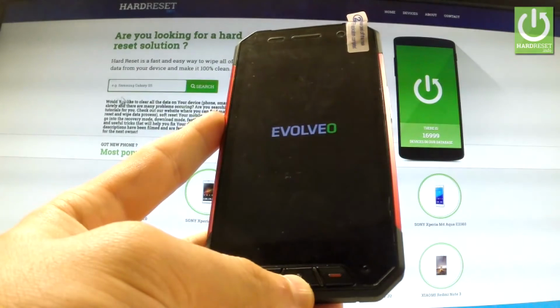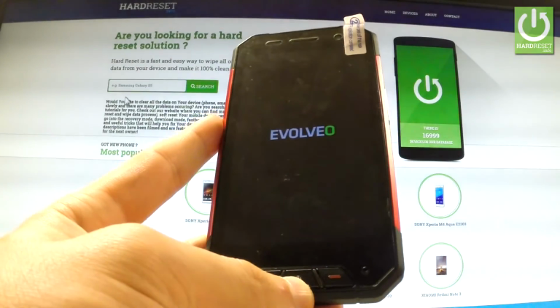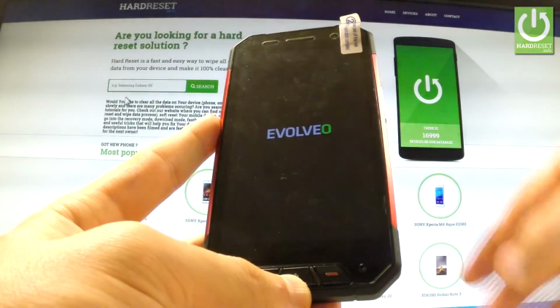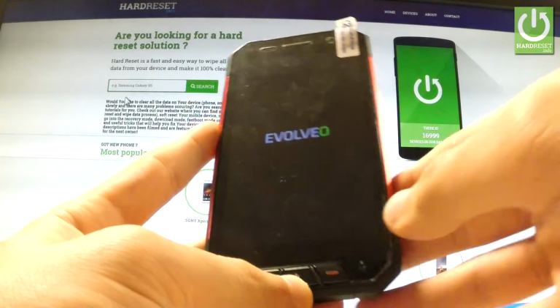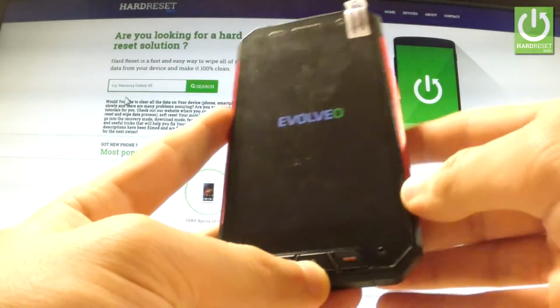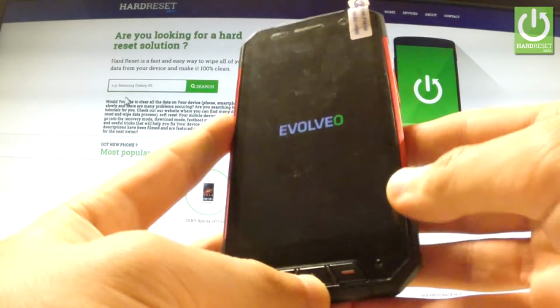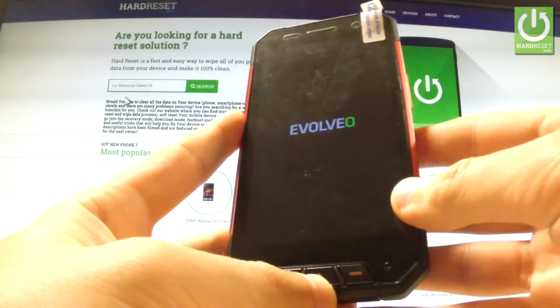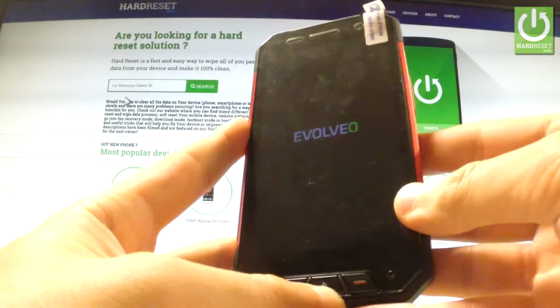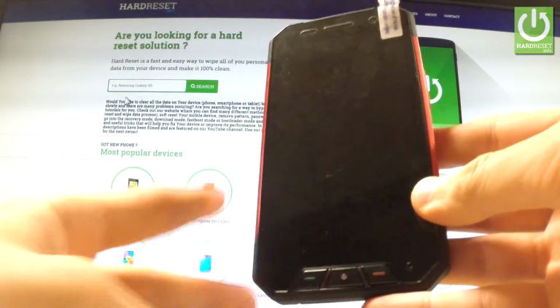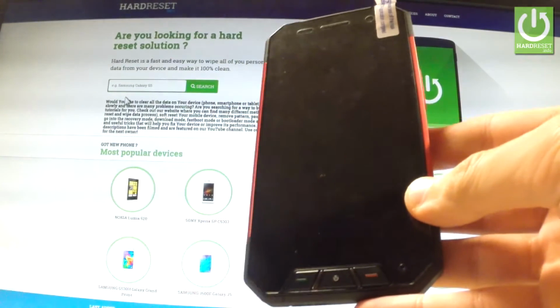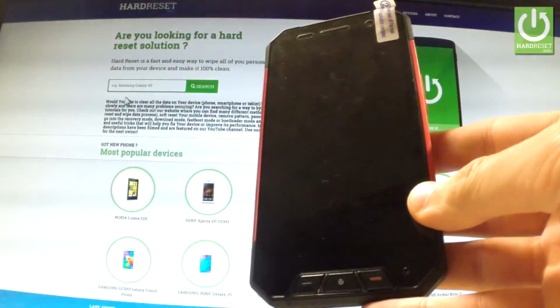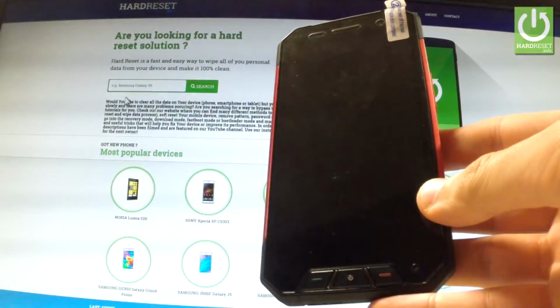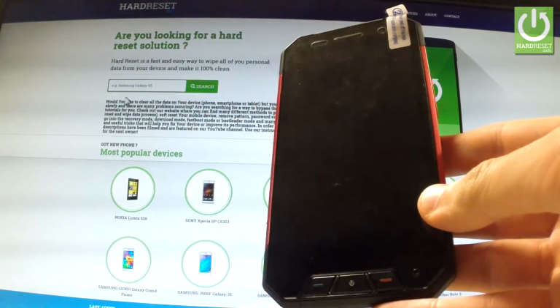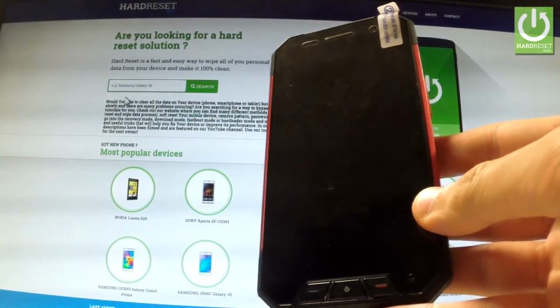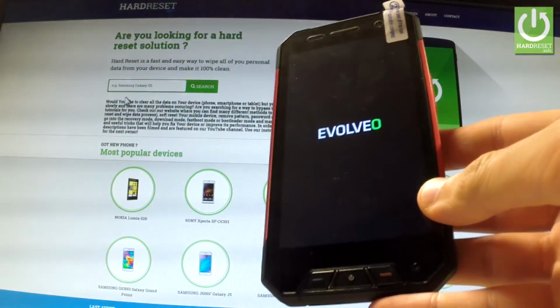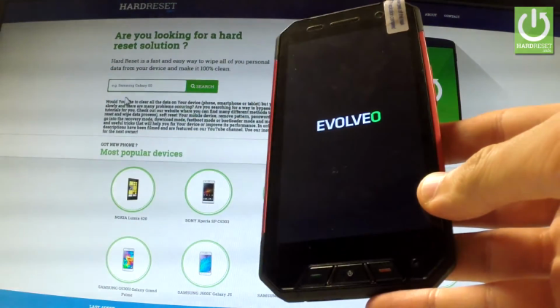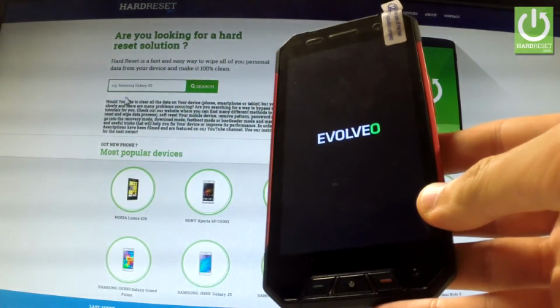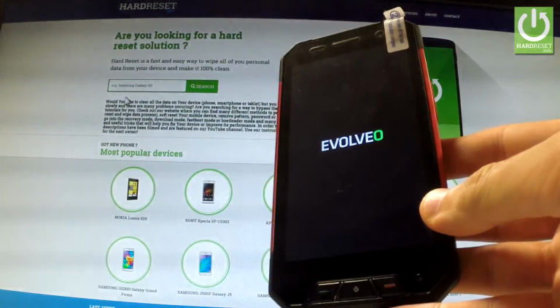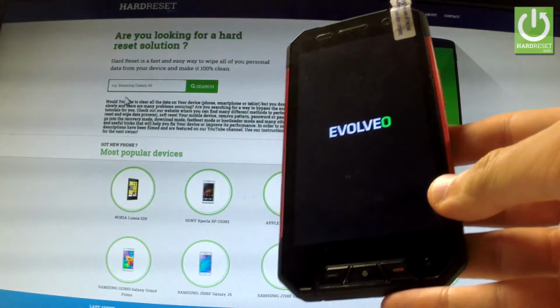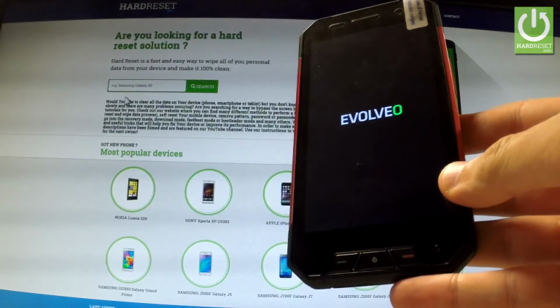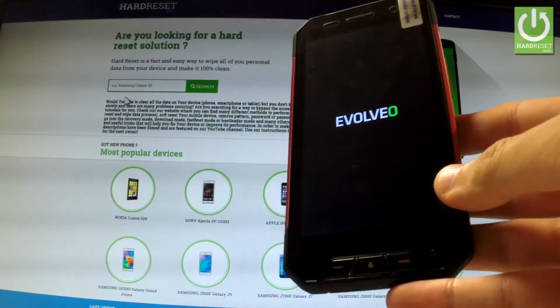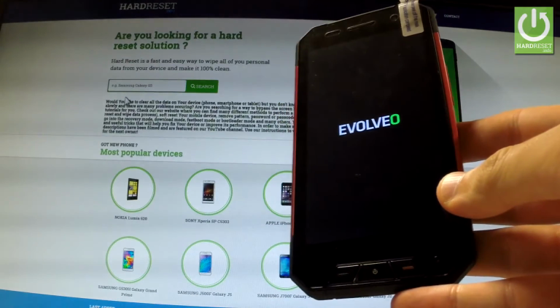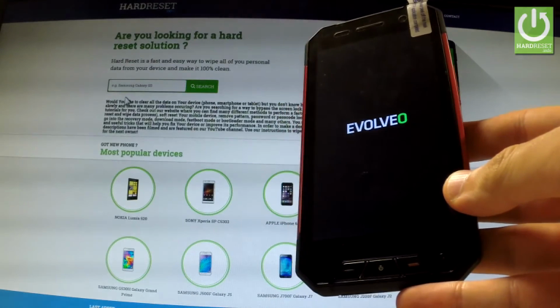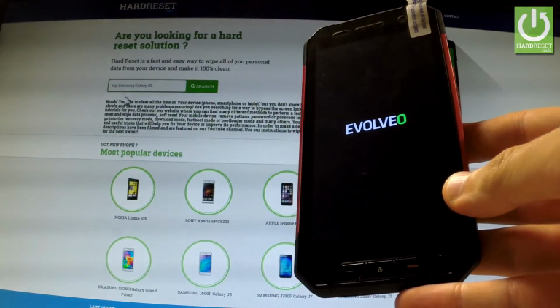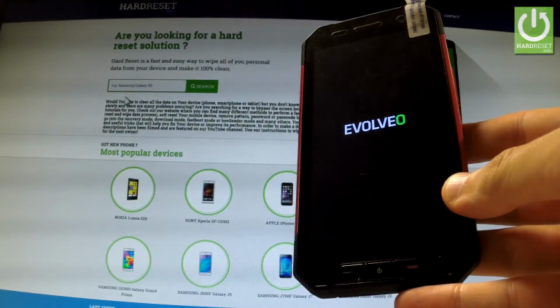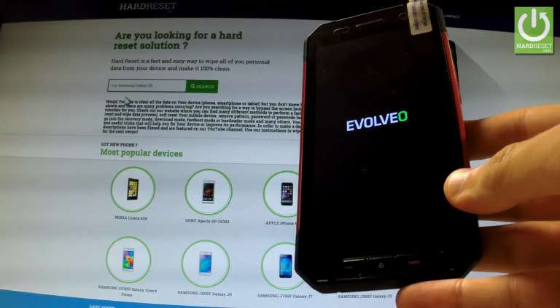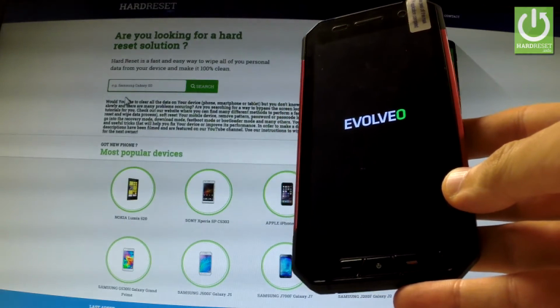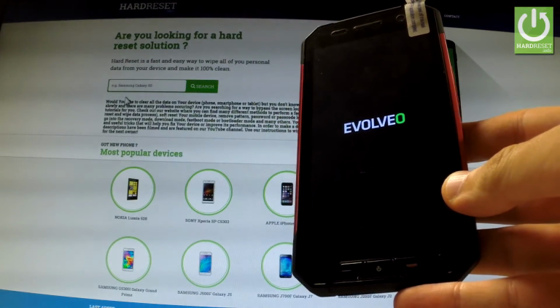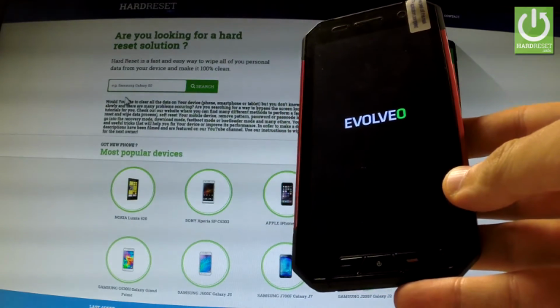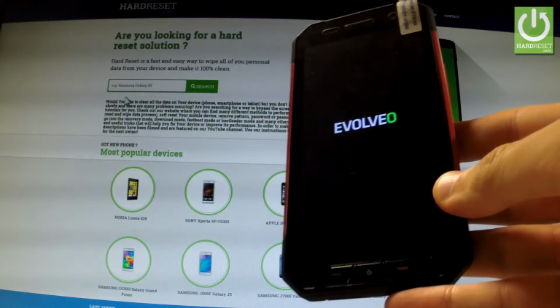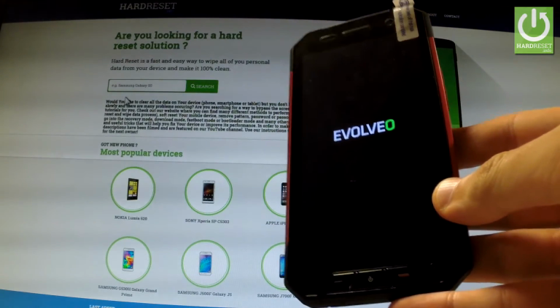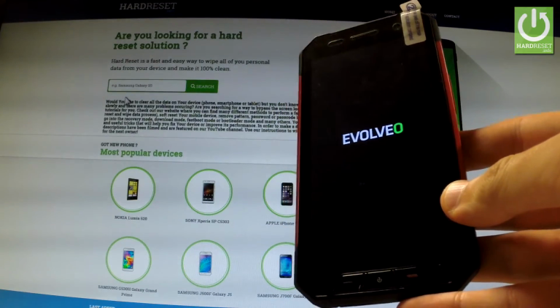Now the device is resetting and rebooting. The phone is erasing all personal data and customized settings.